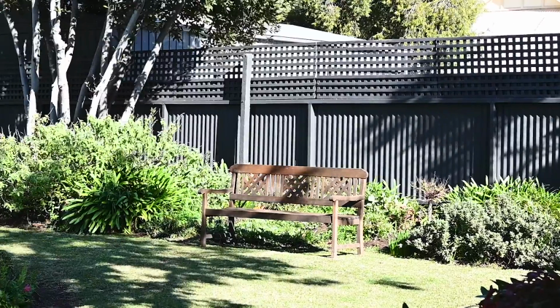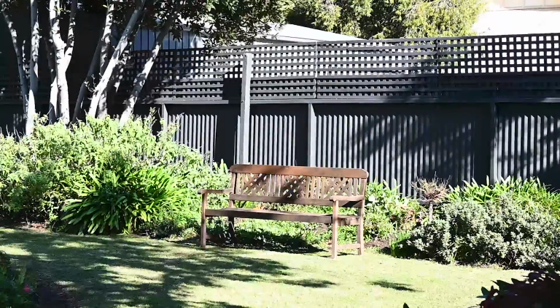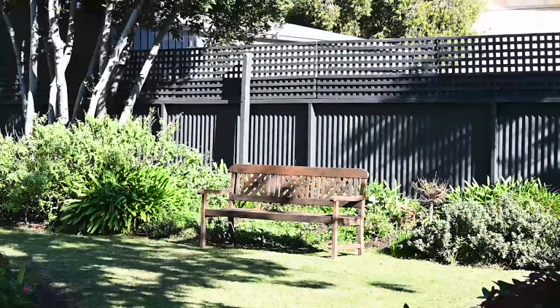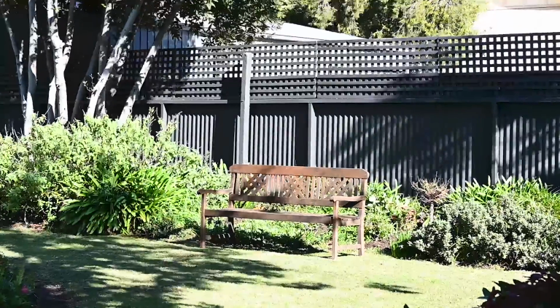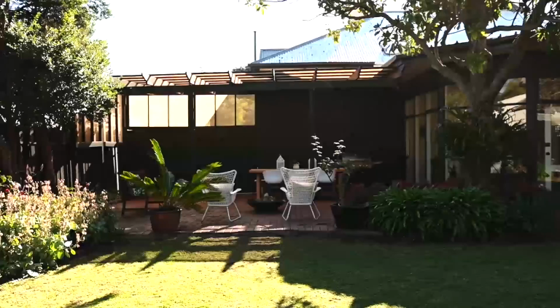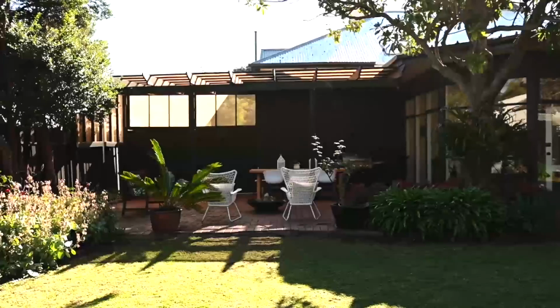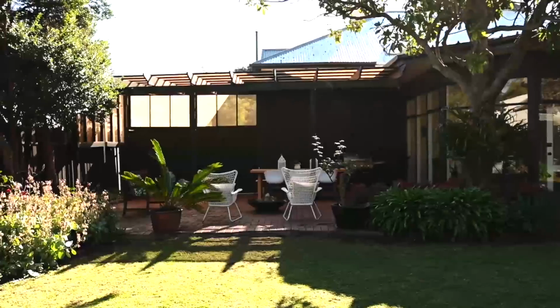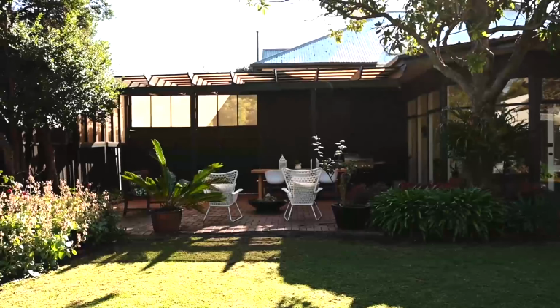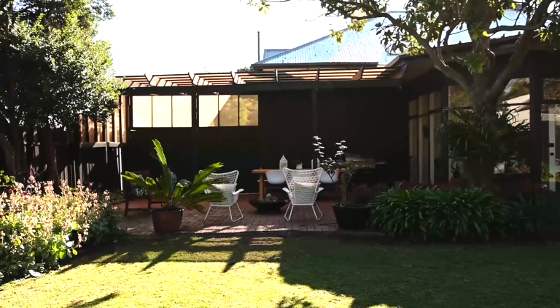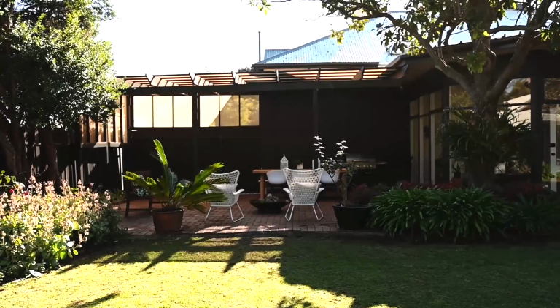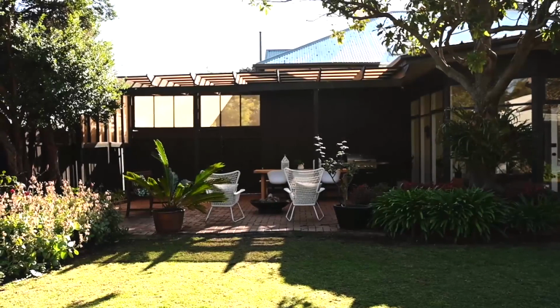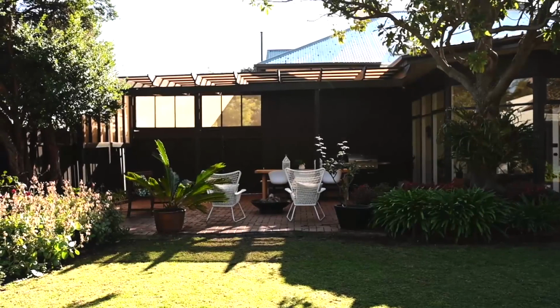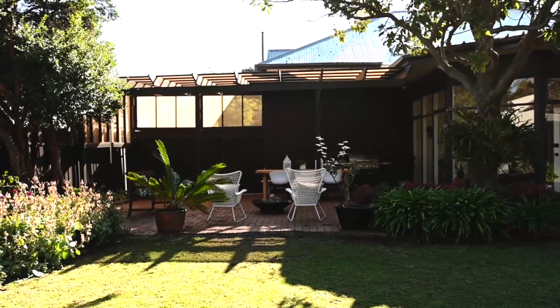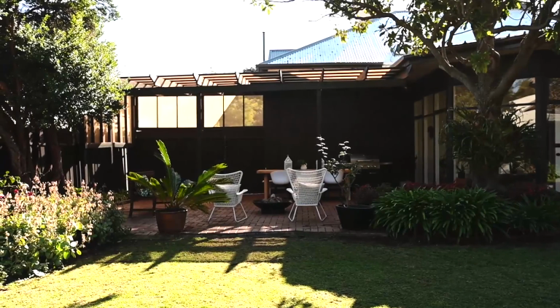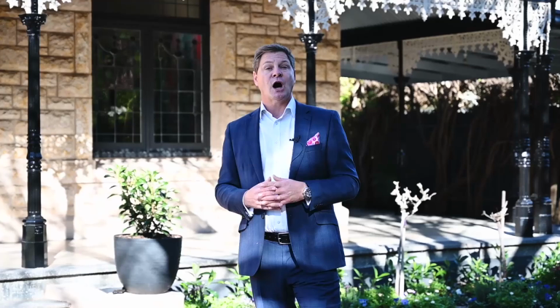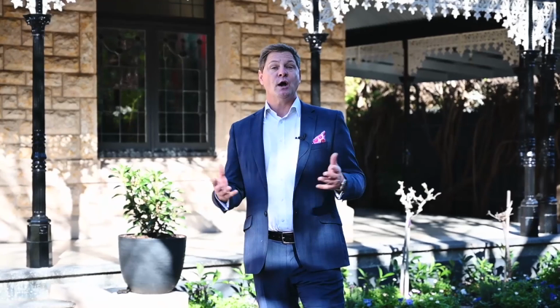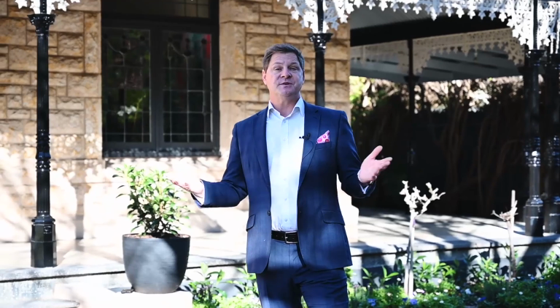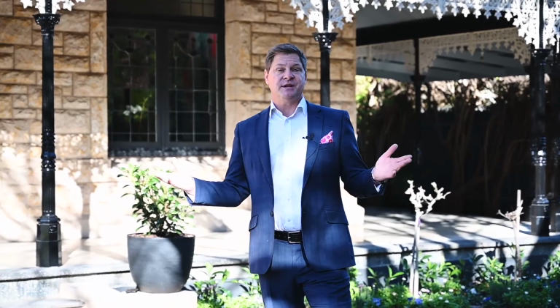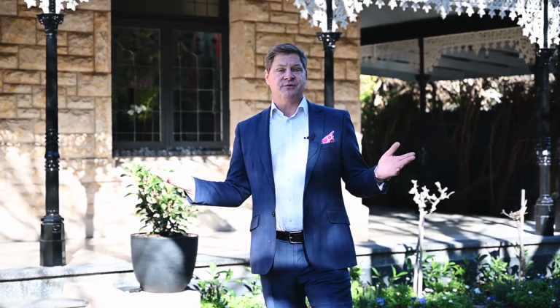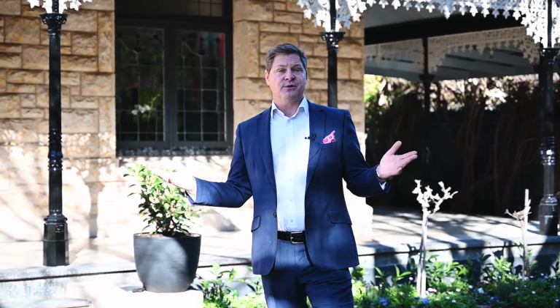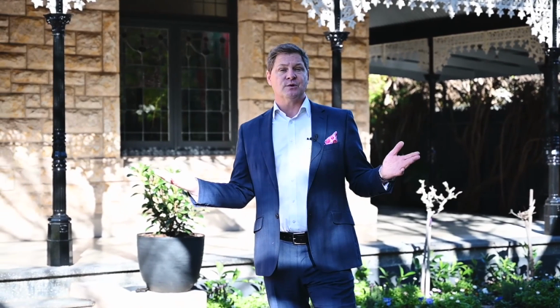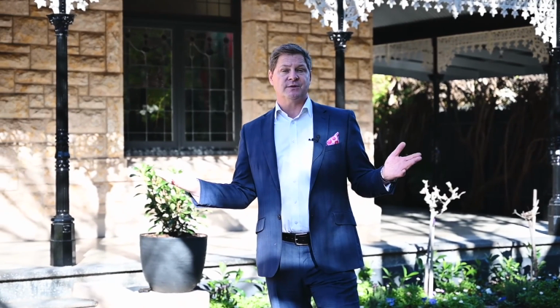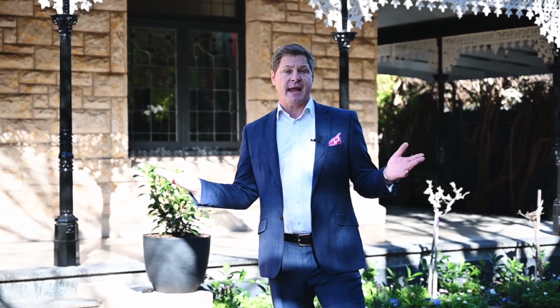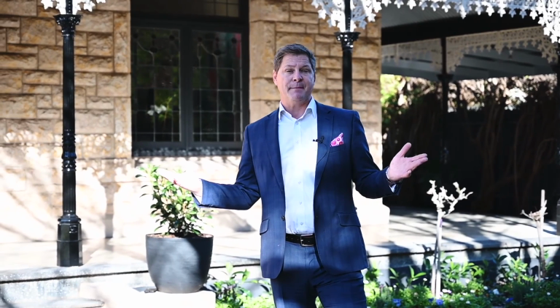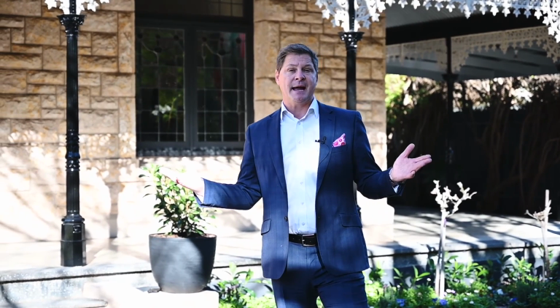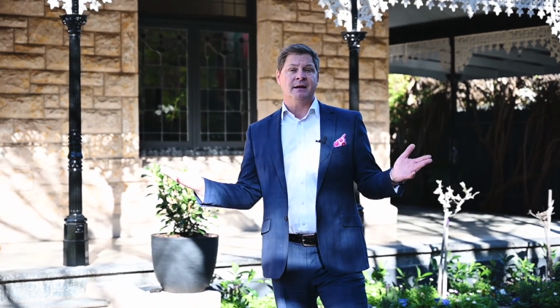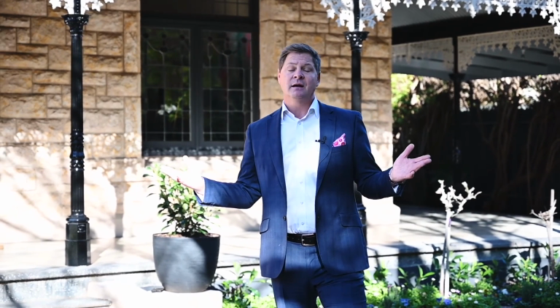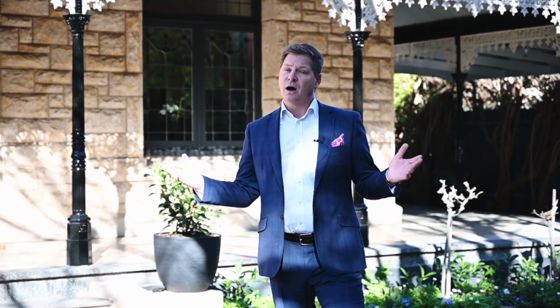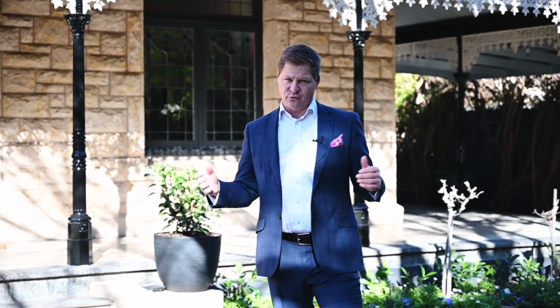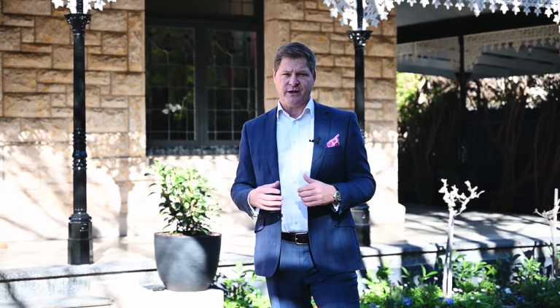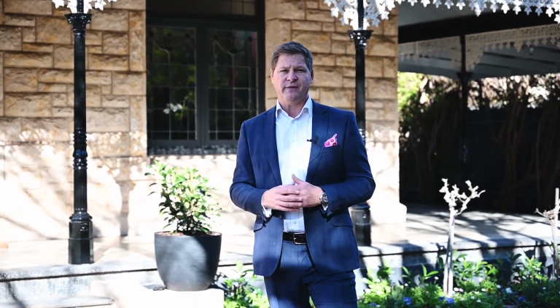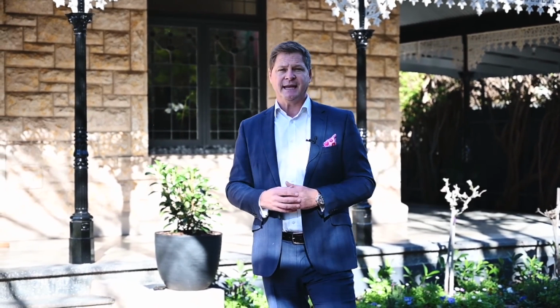I'm auctioning this home in a fortnight's time. I hope to see you through the course of the campaign — I'll see you then.